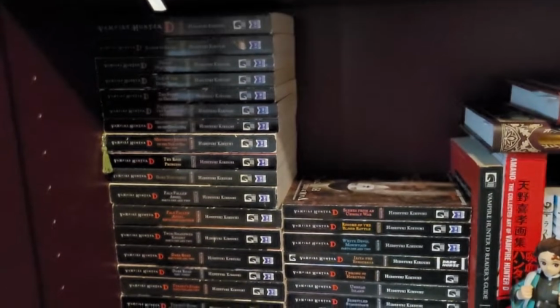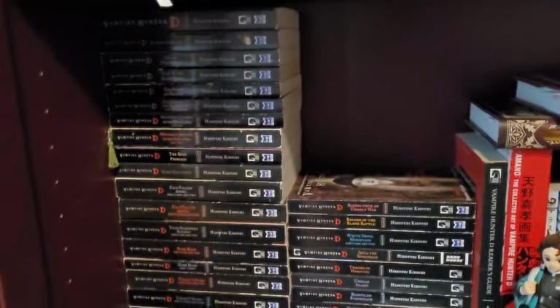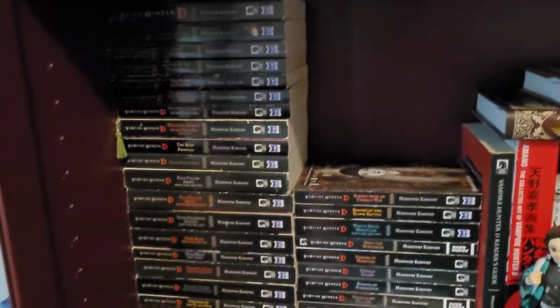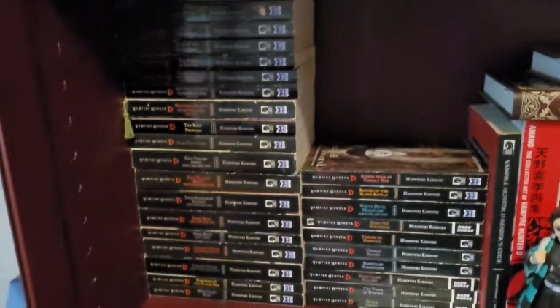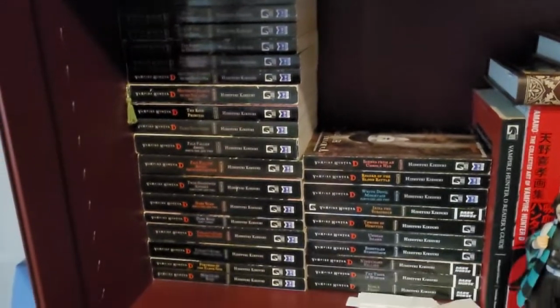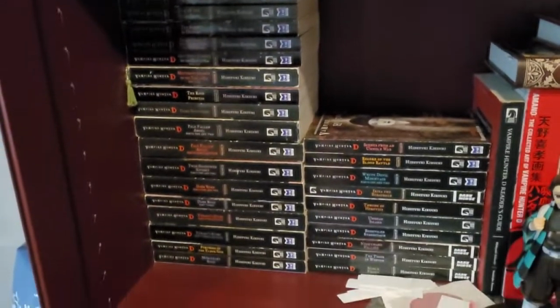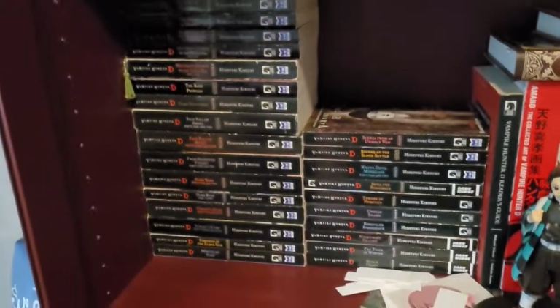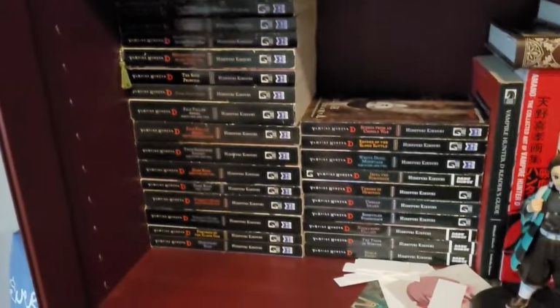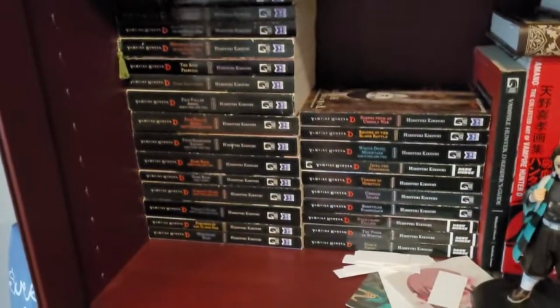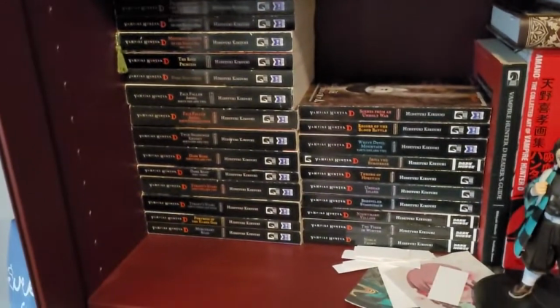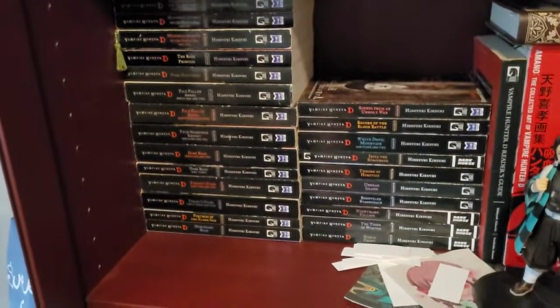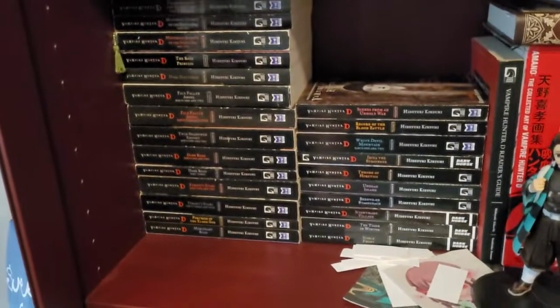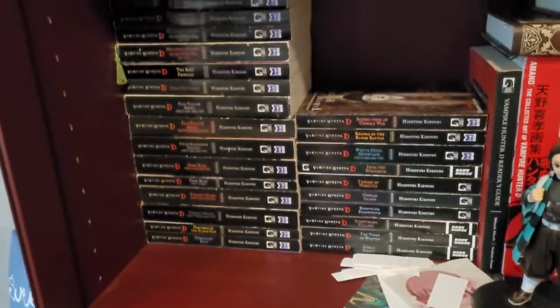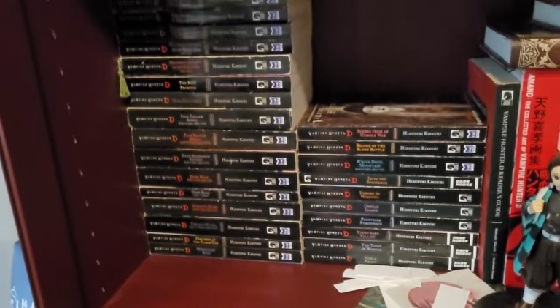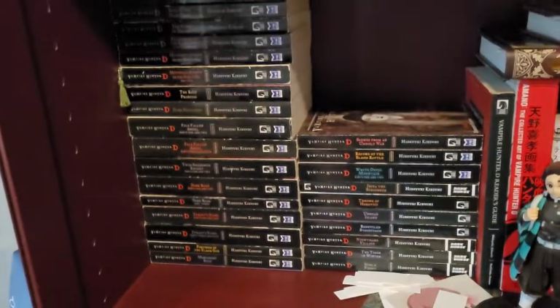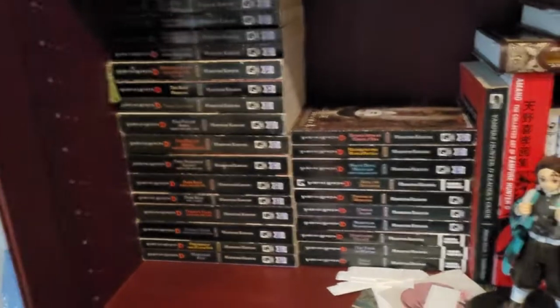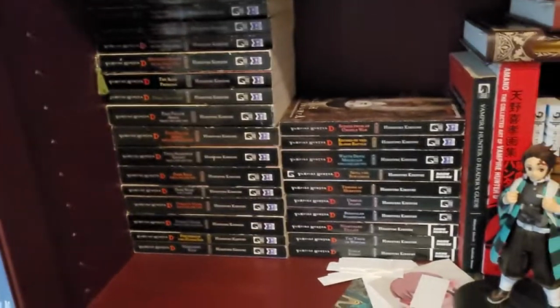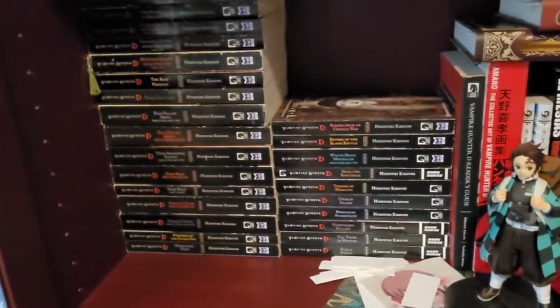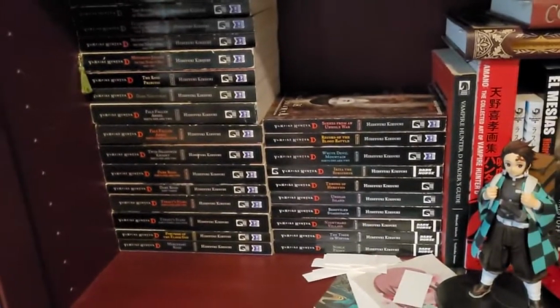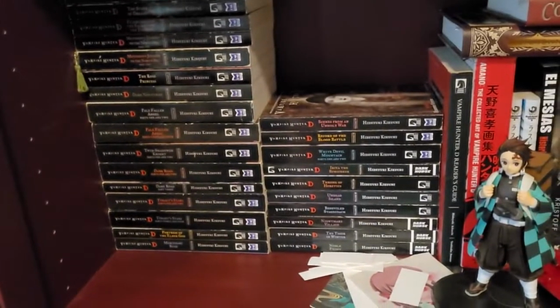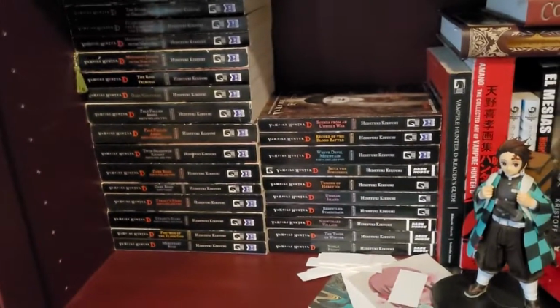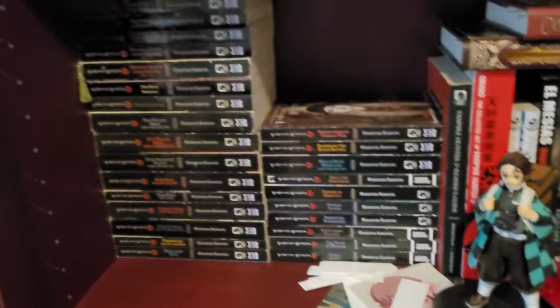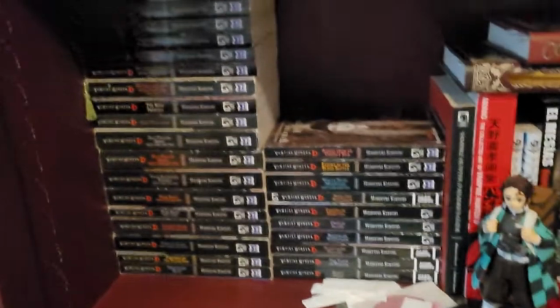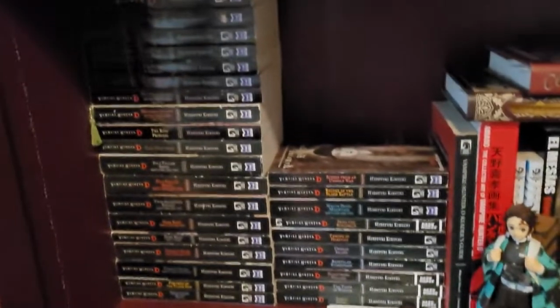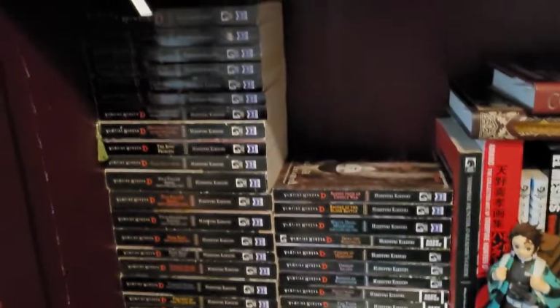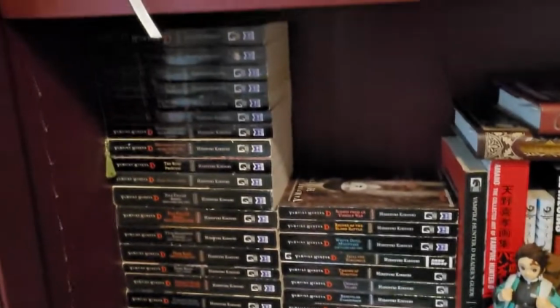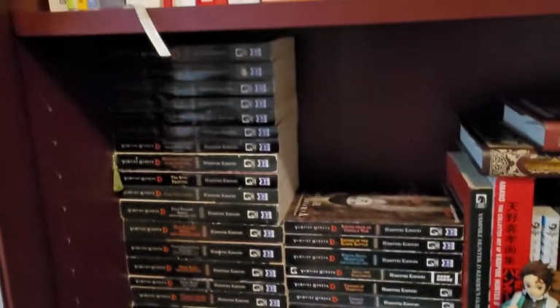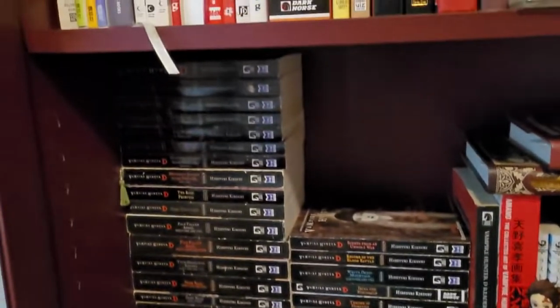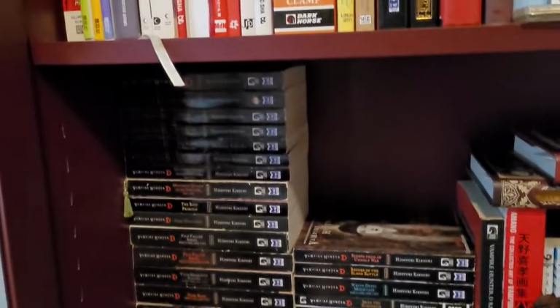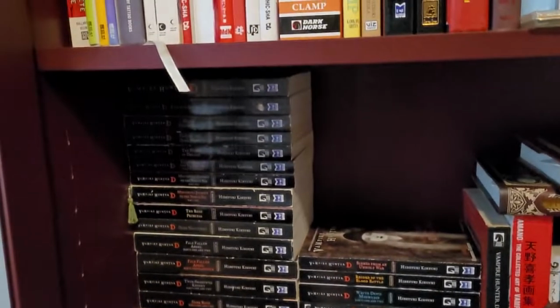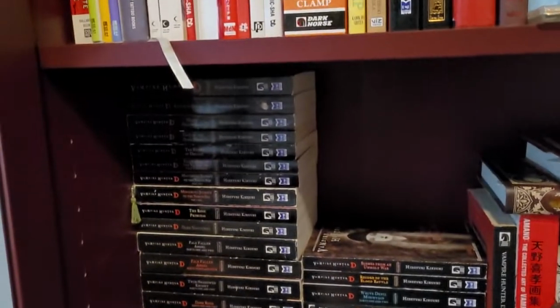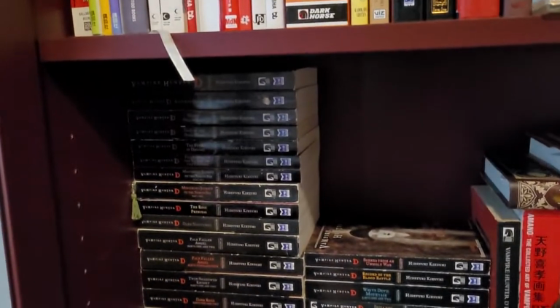Hello there, RedCodeZero here. I'm going to do a video of my Vampire Hunter D collection.